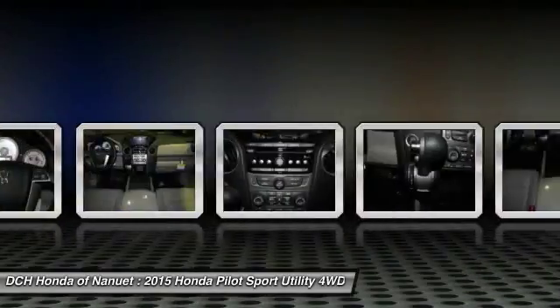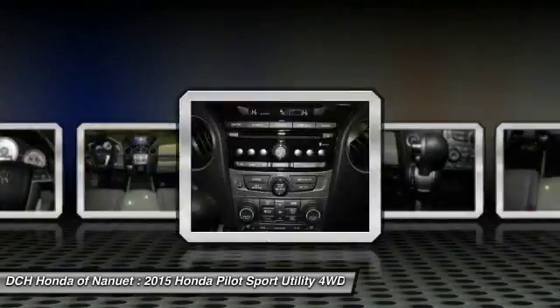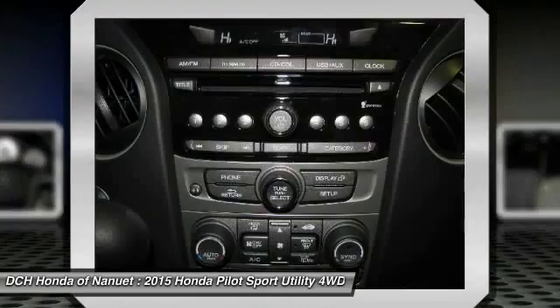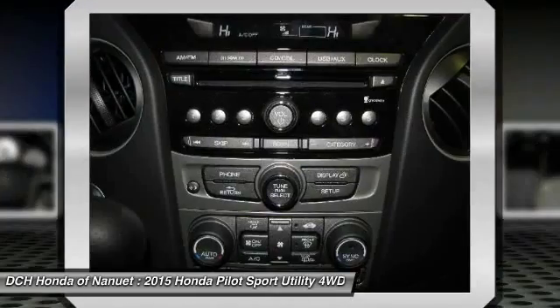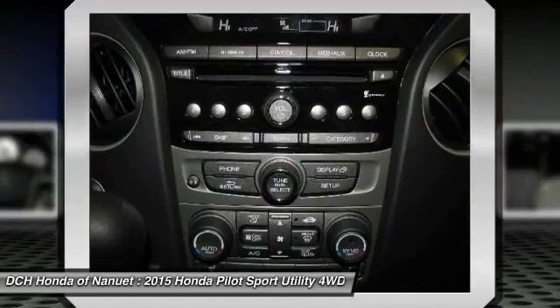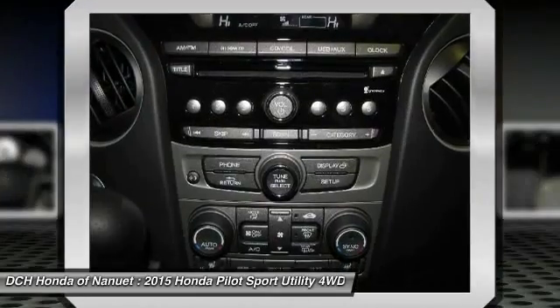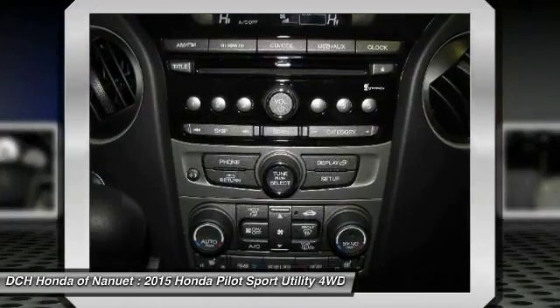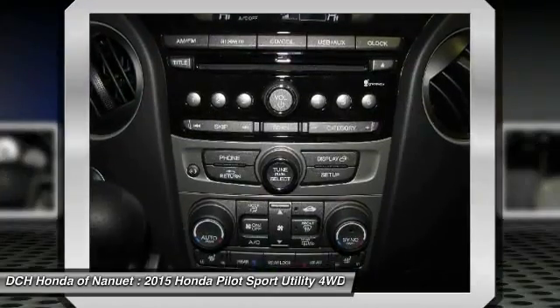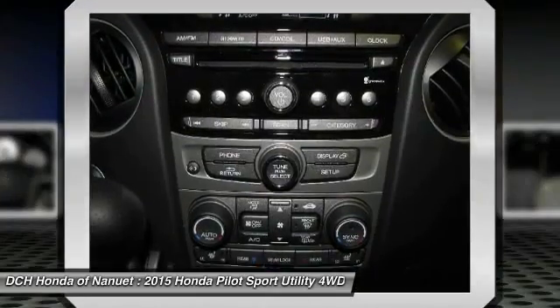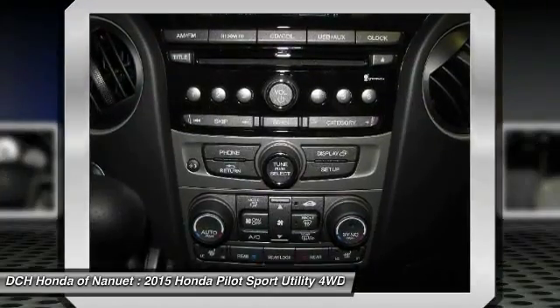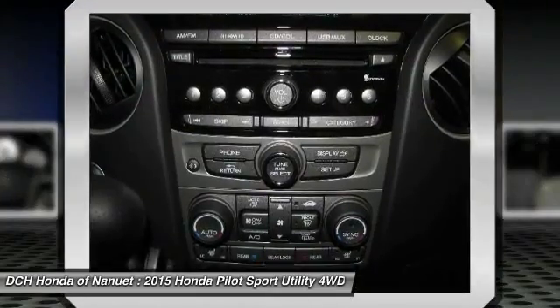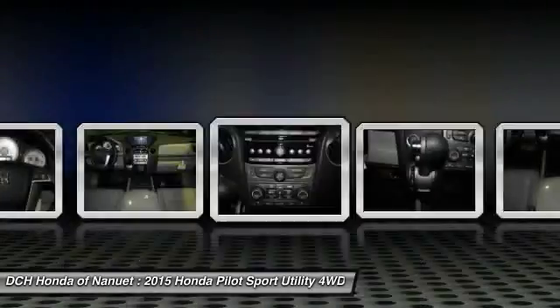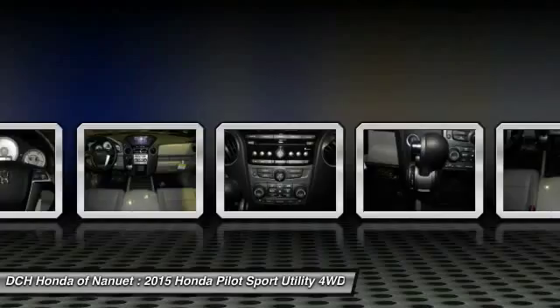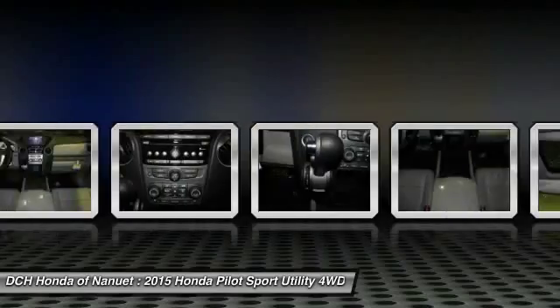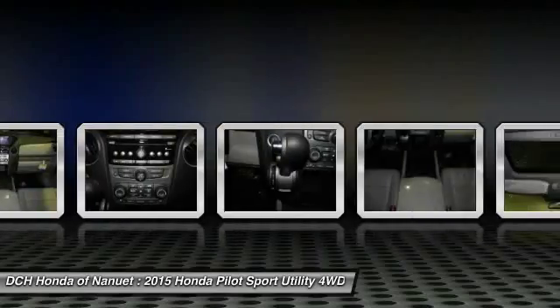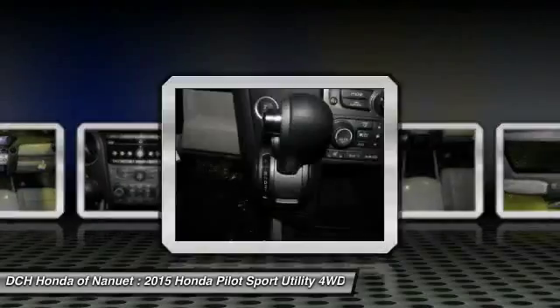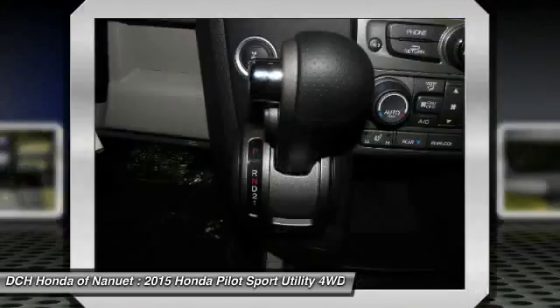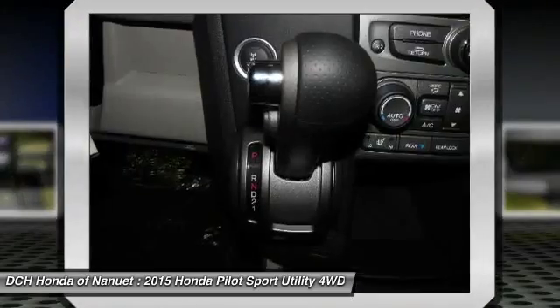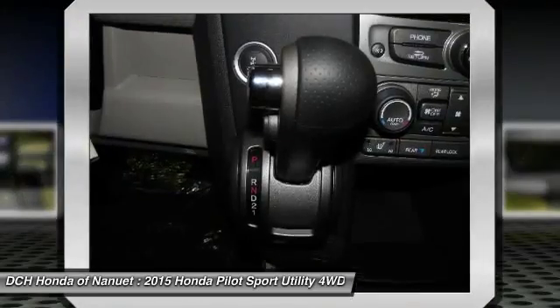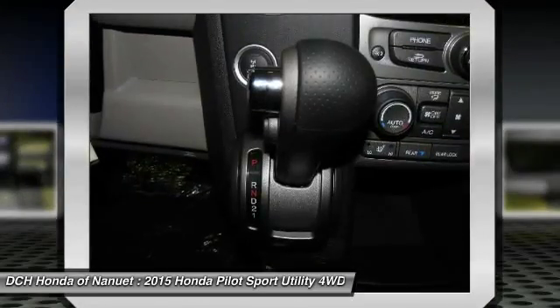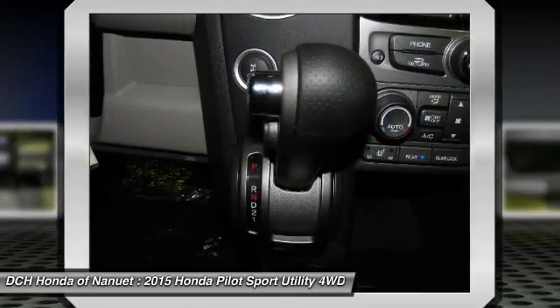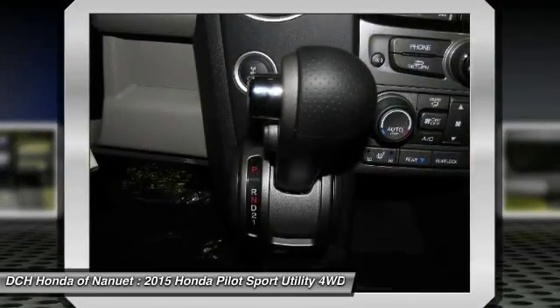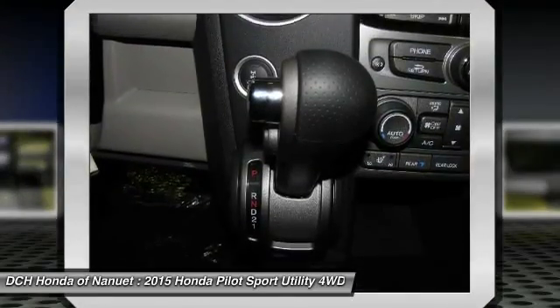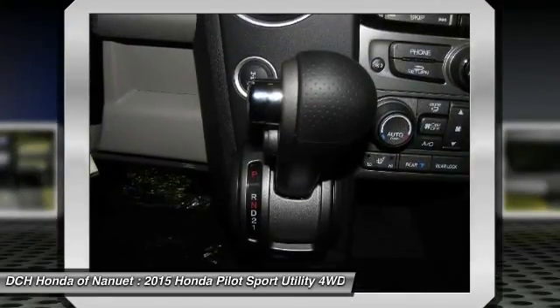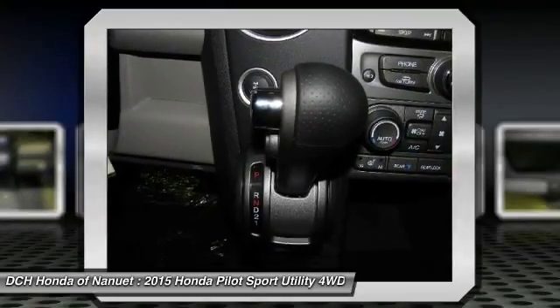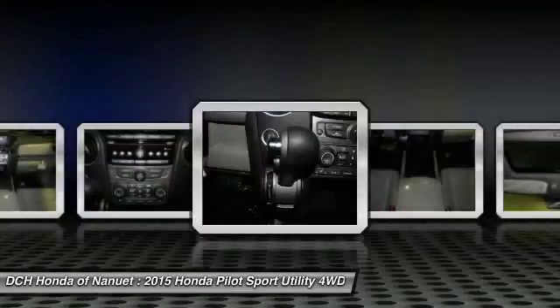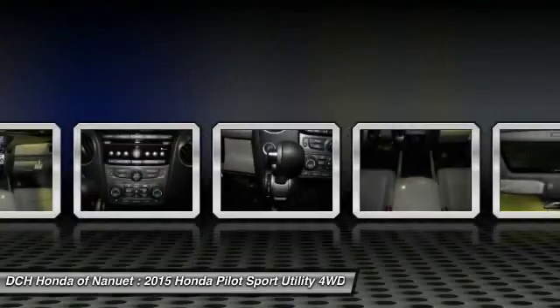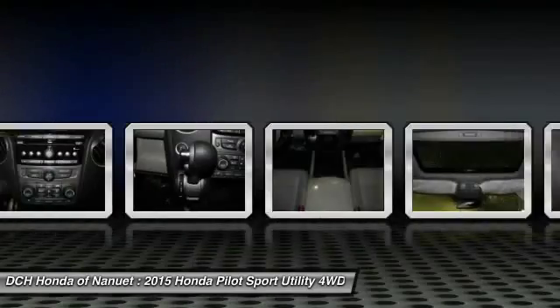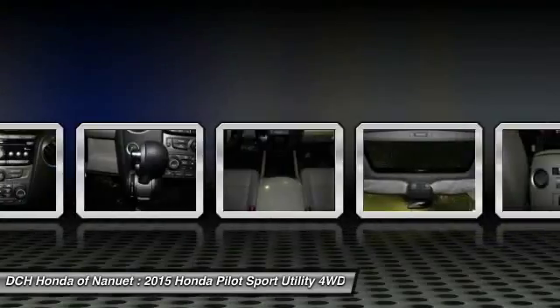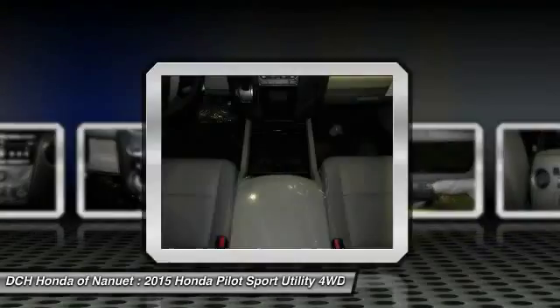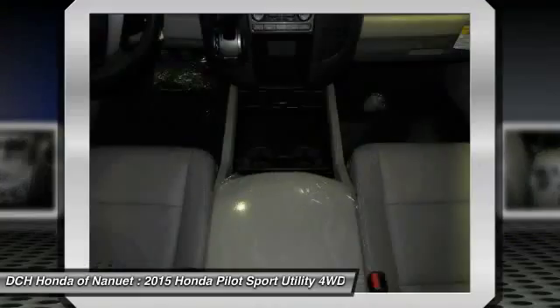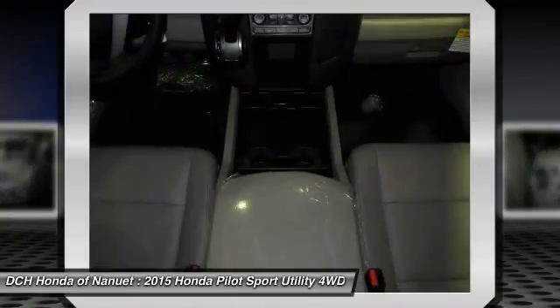Power steering. Cruise control. Hard disk drive media storage. Four-wheel drive.